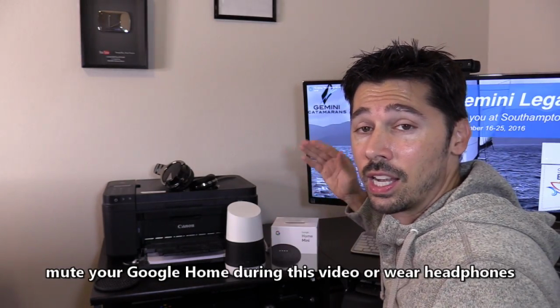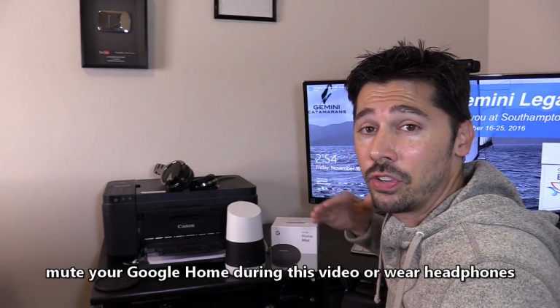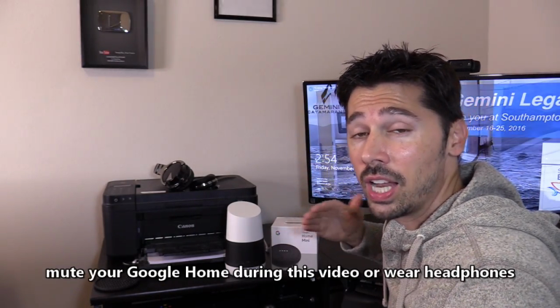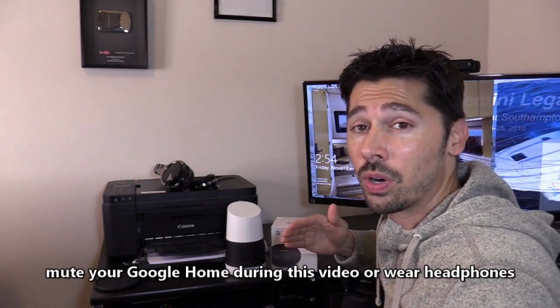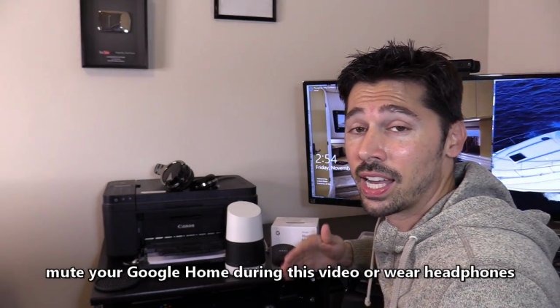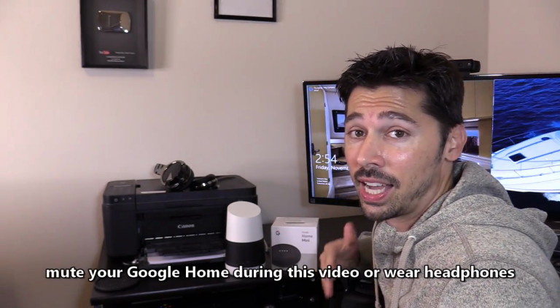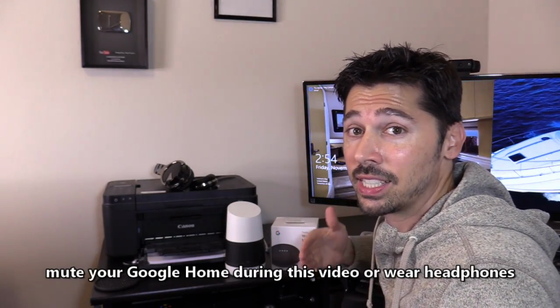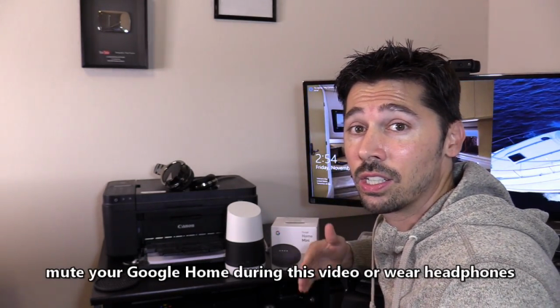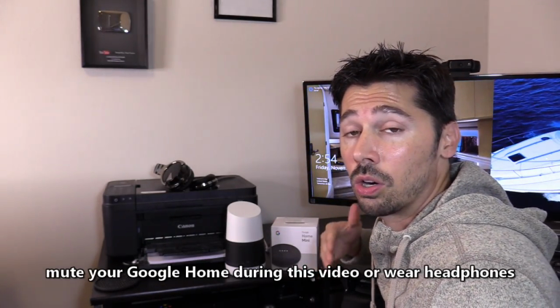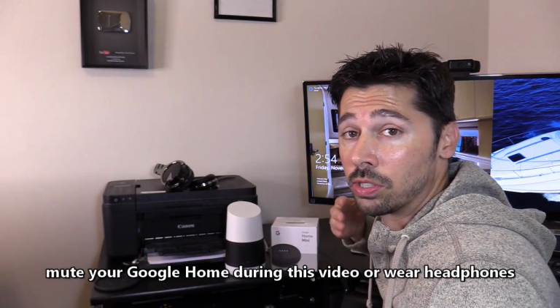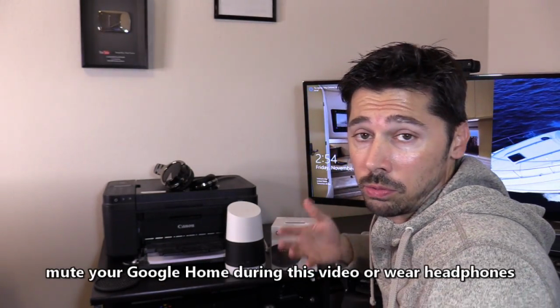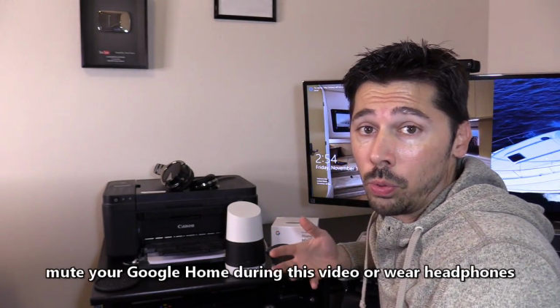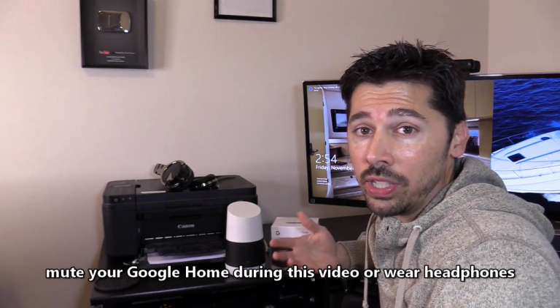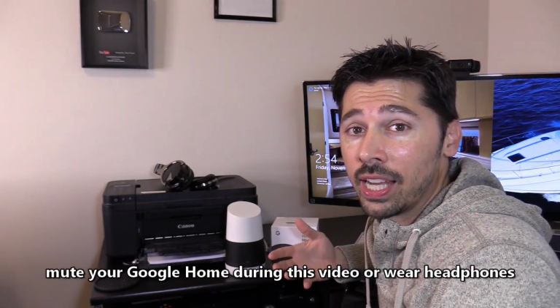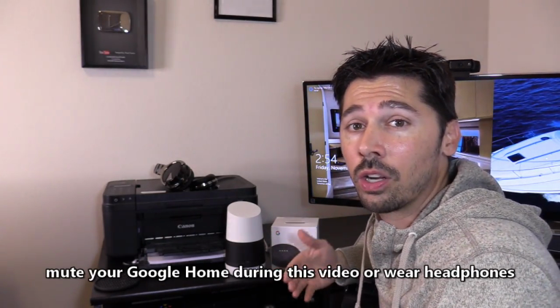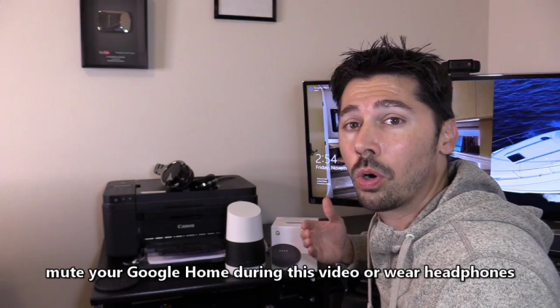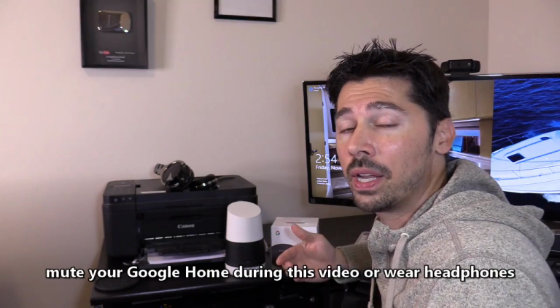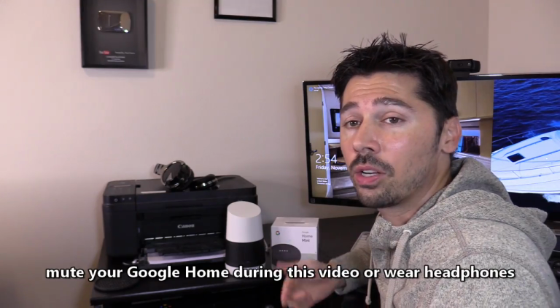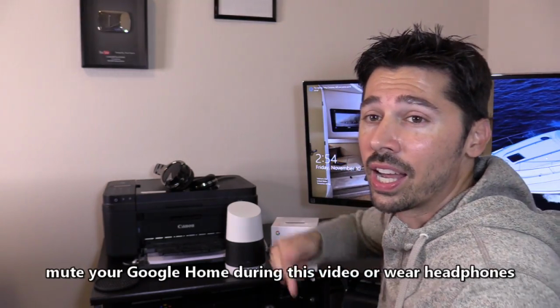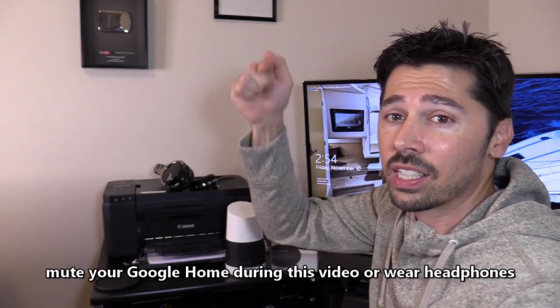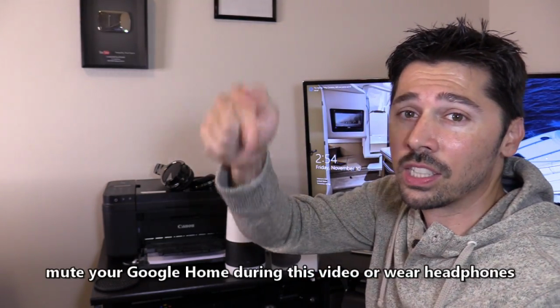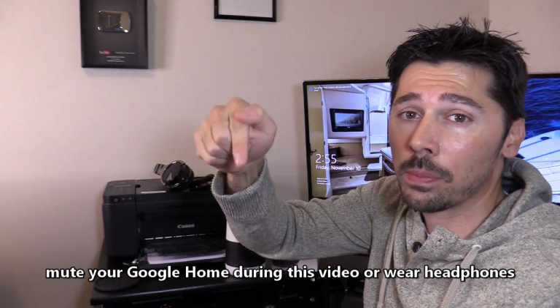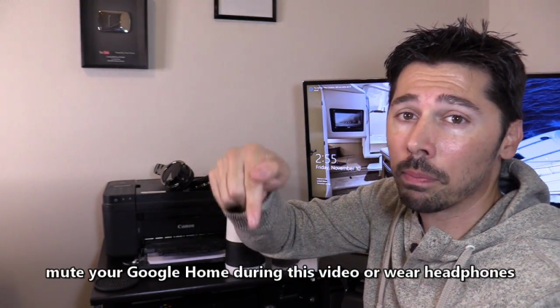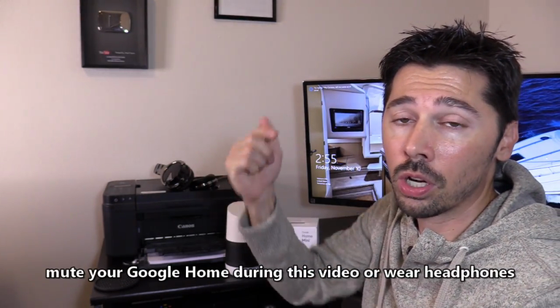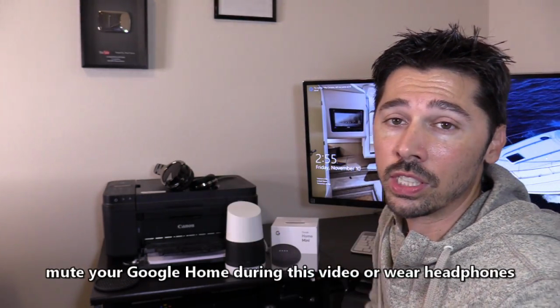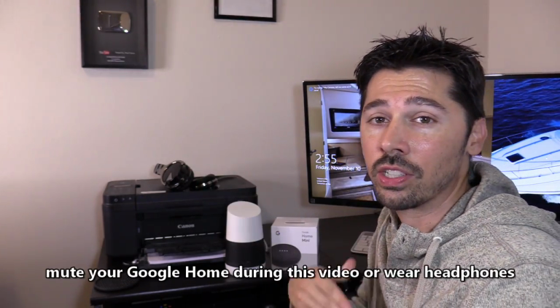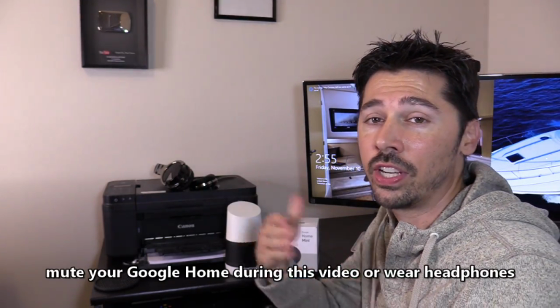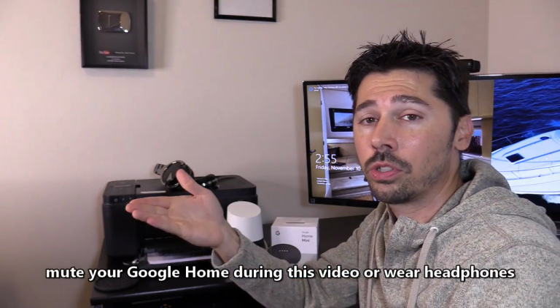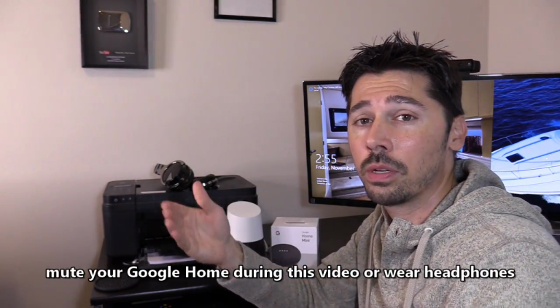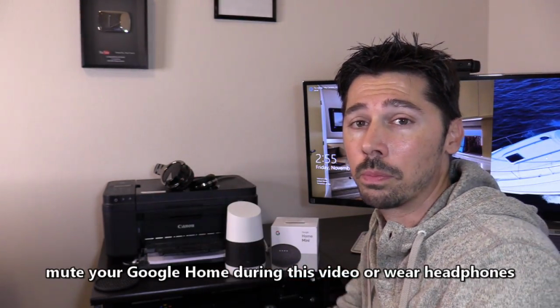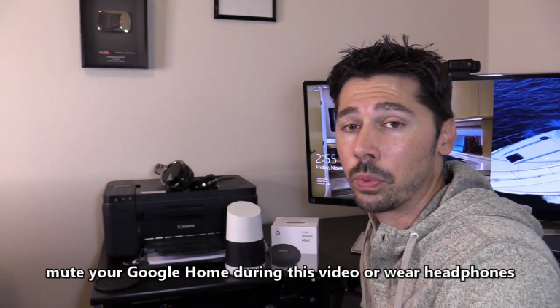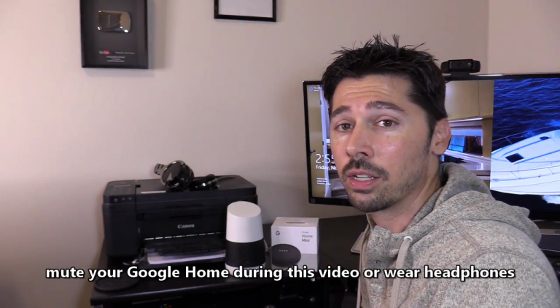If you know anyone that has or is going to get a Google Home Mini, go ahead and click on the share button below and share this video to them — help someone out.